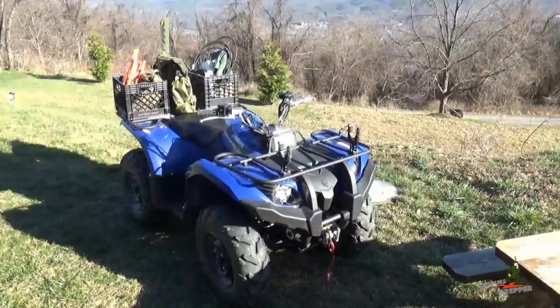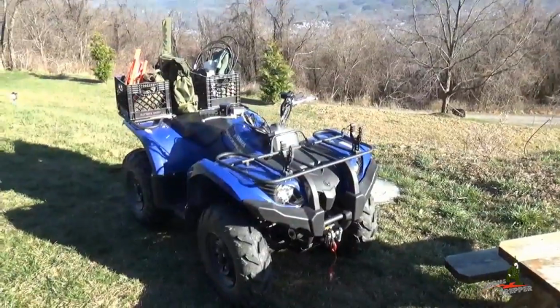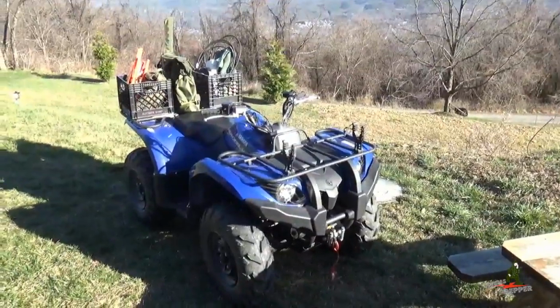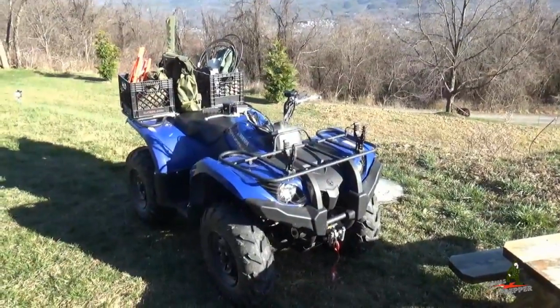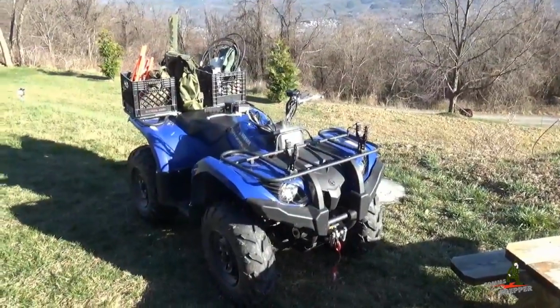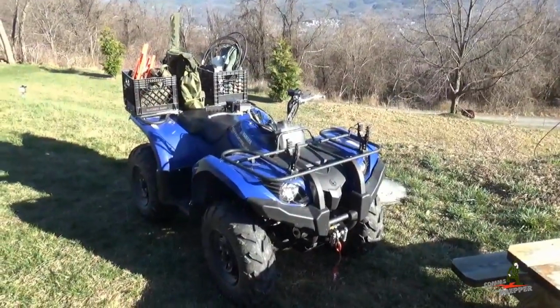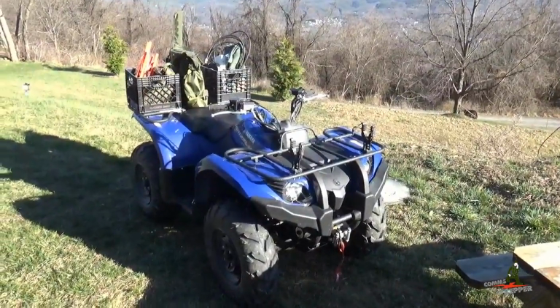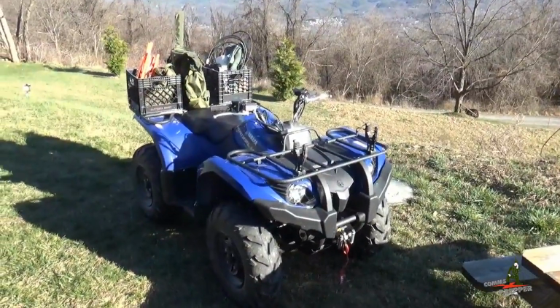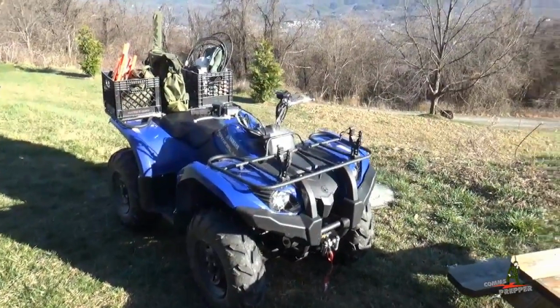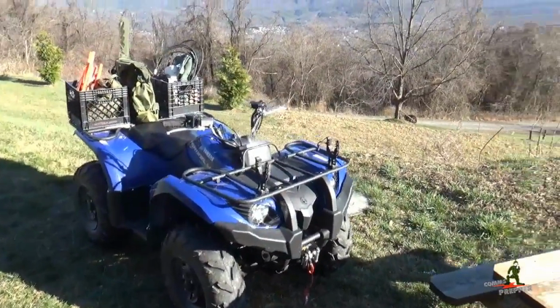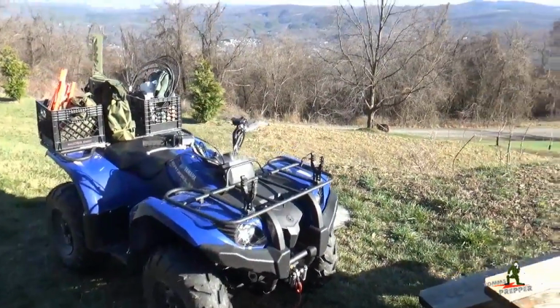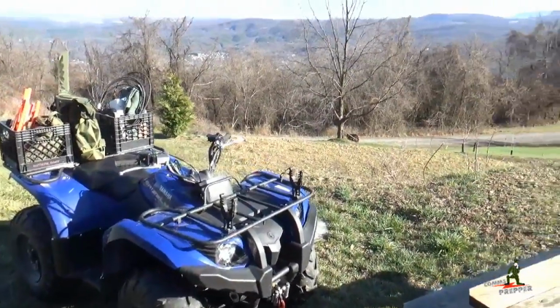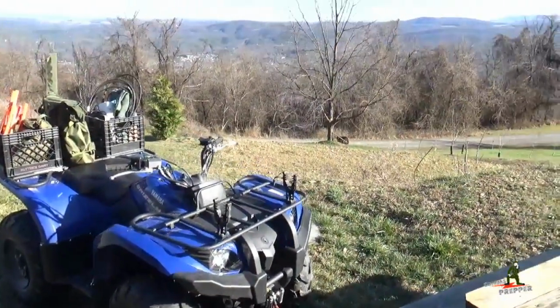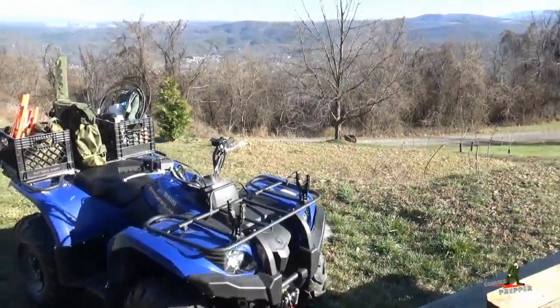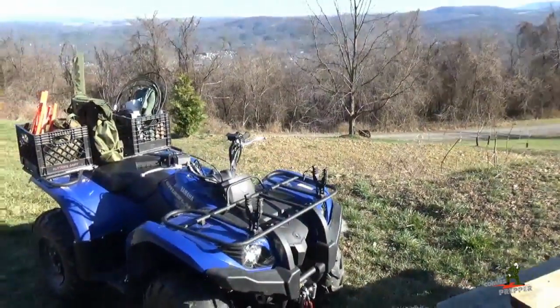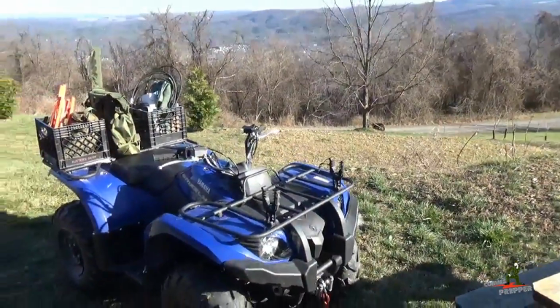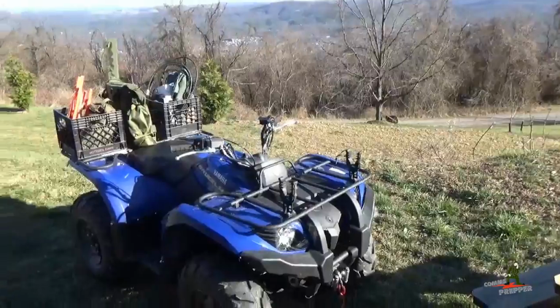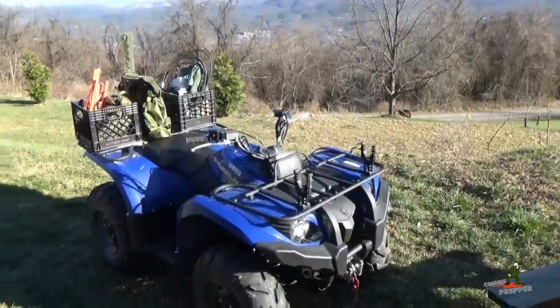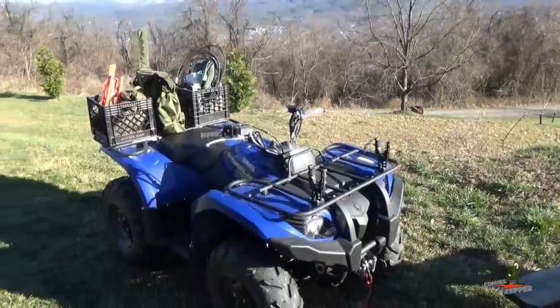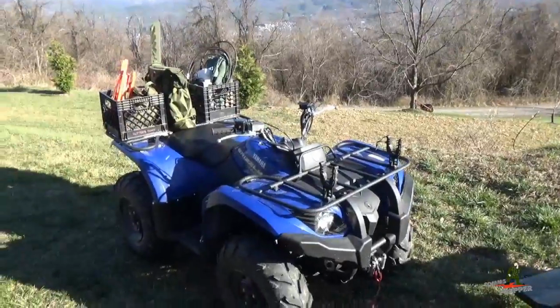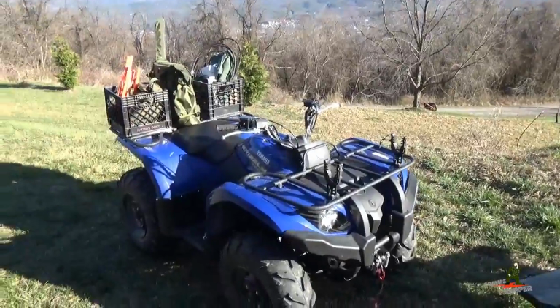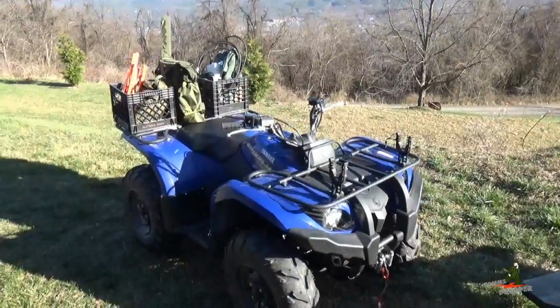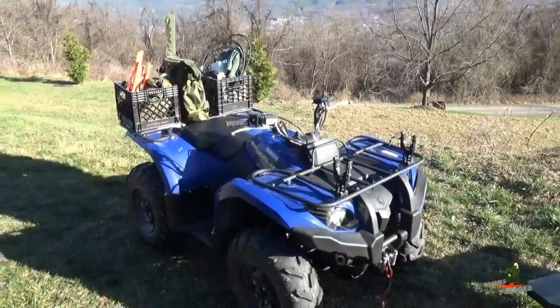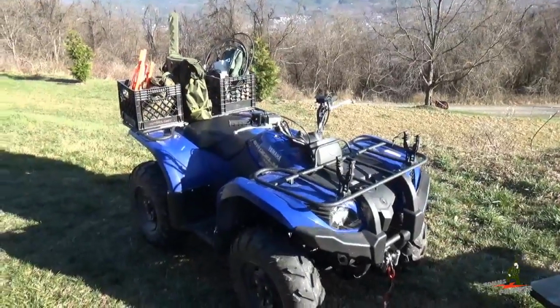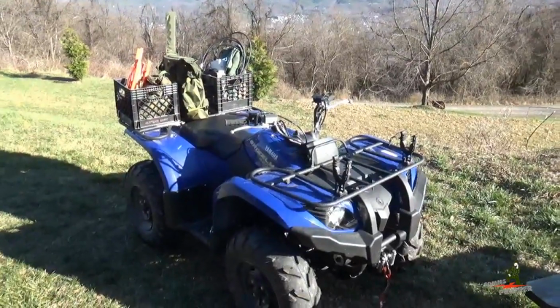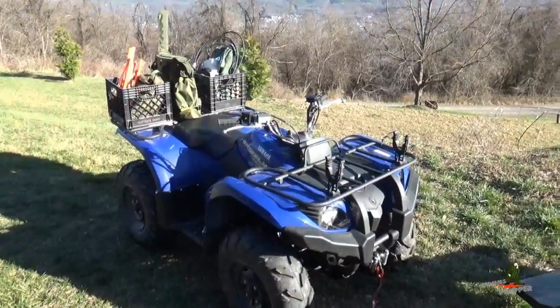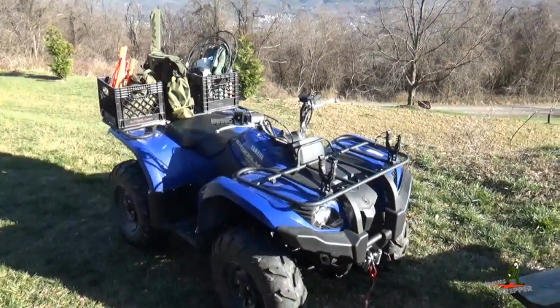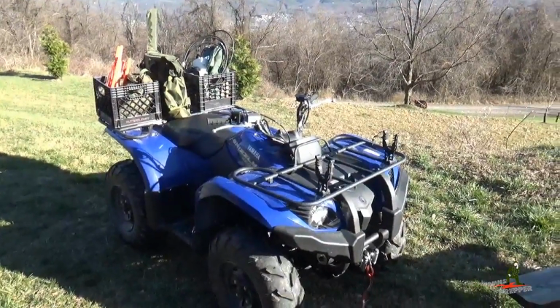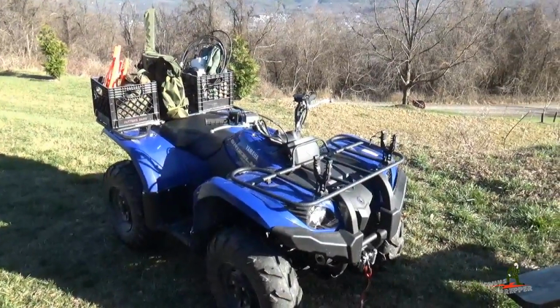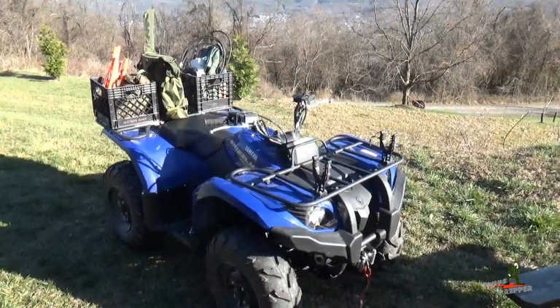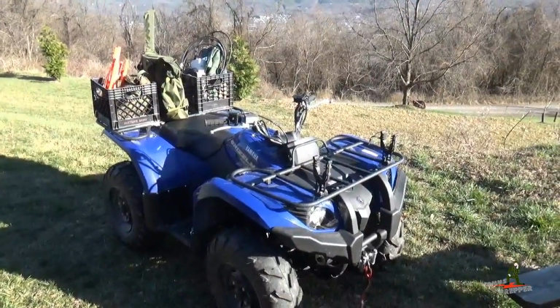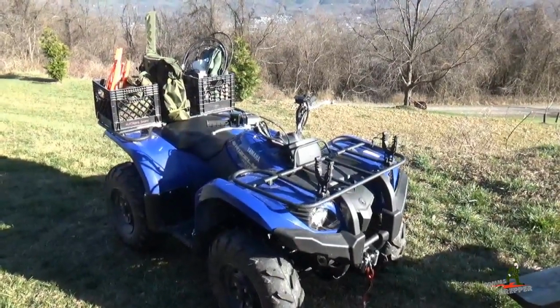Alright guys, we're all packed up. We're going to head down off the face of the mountain and find a good location to set up this radio. We'll see you there.